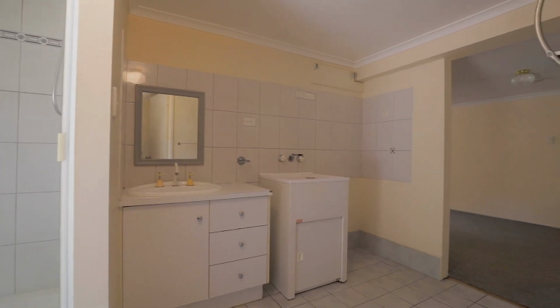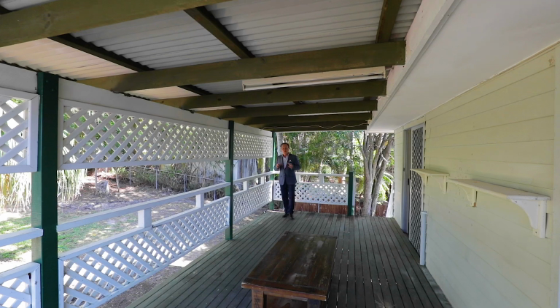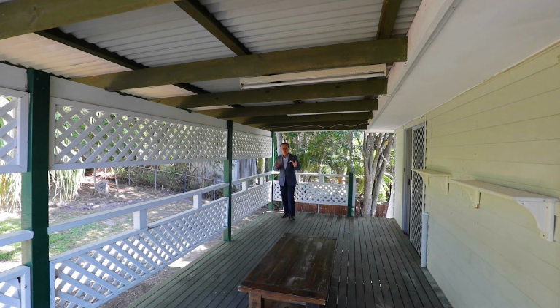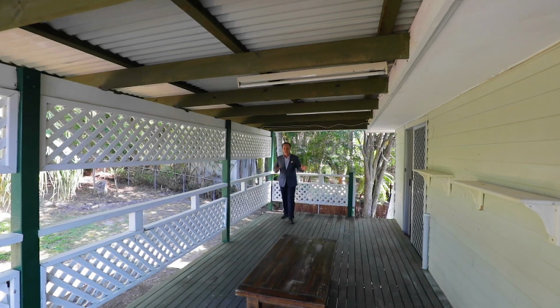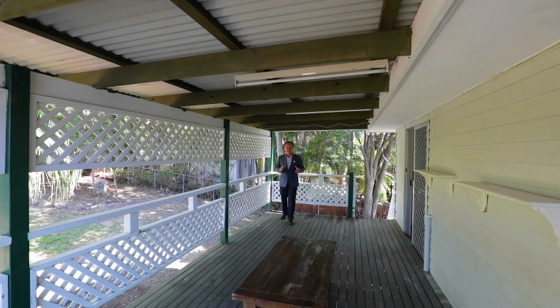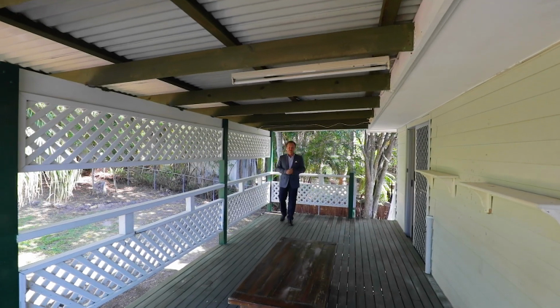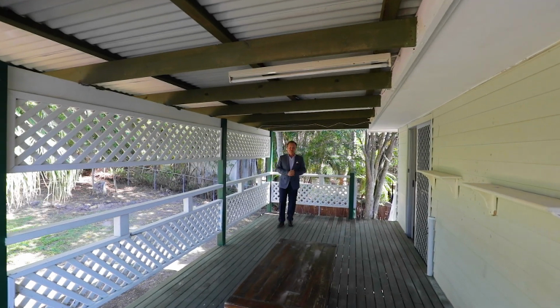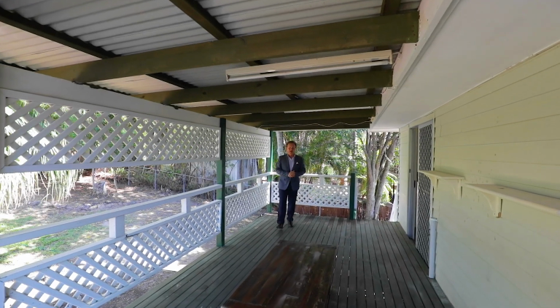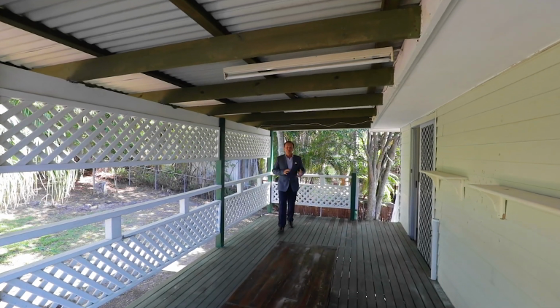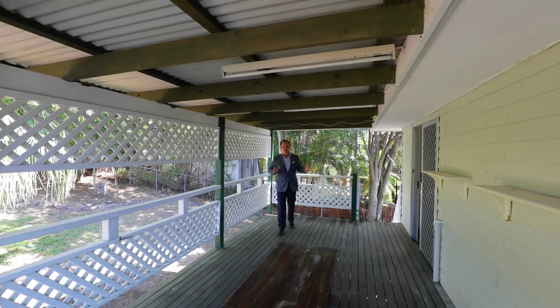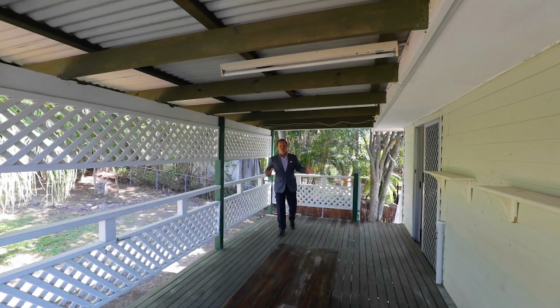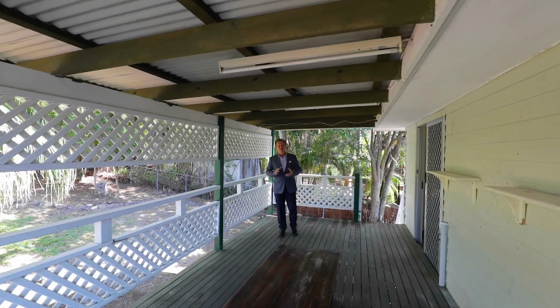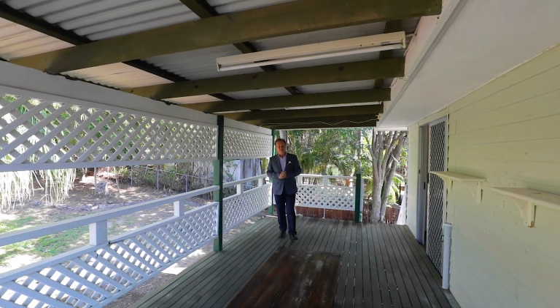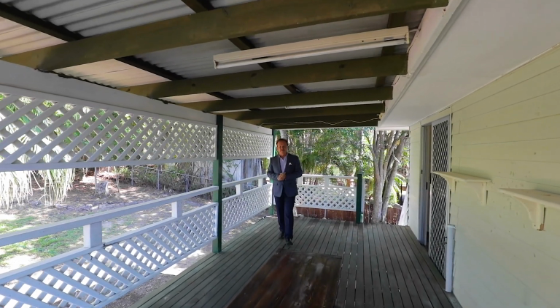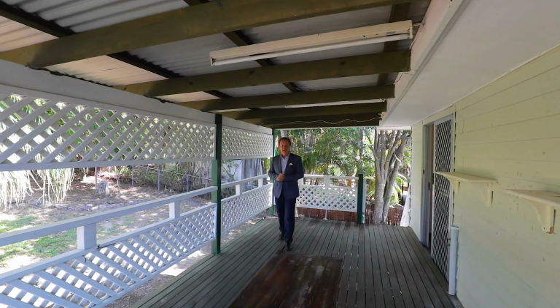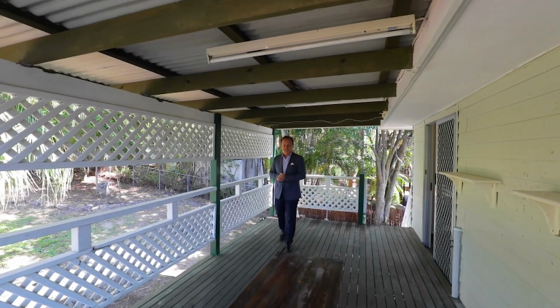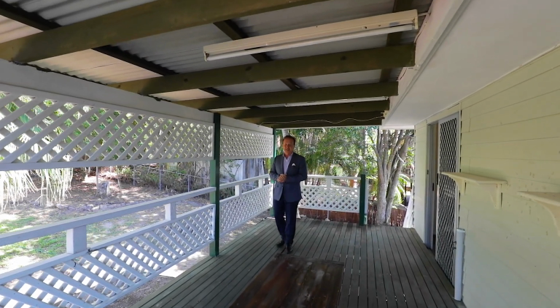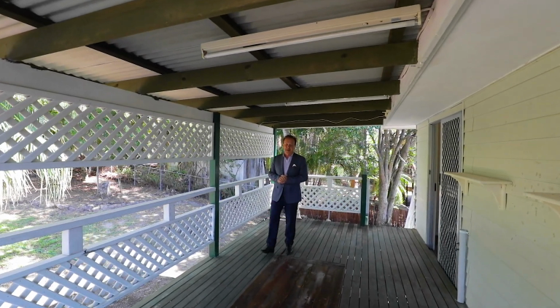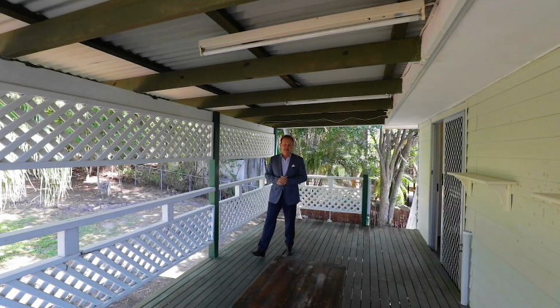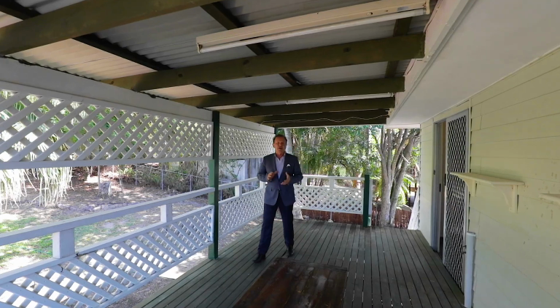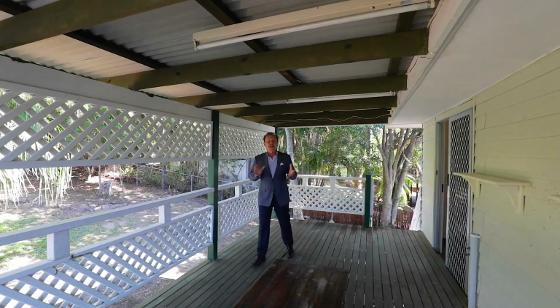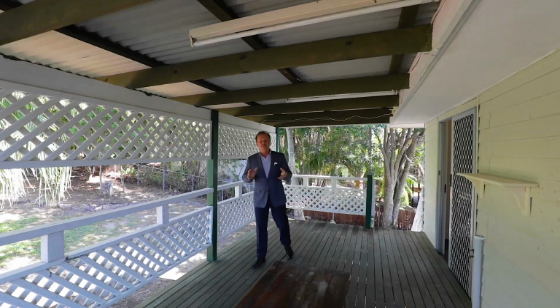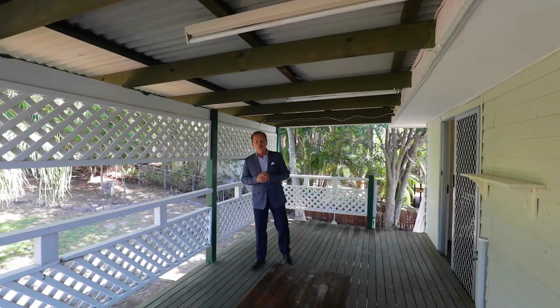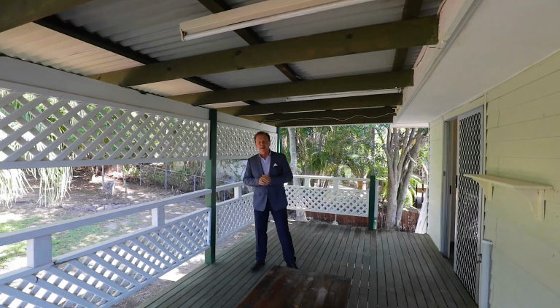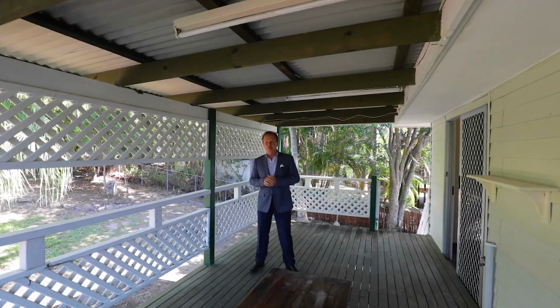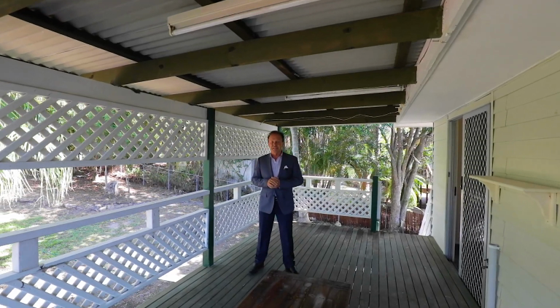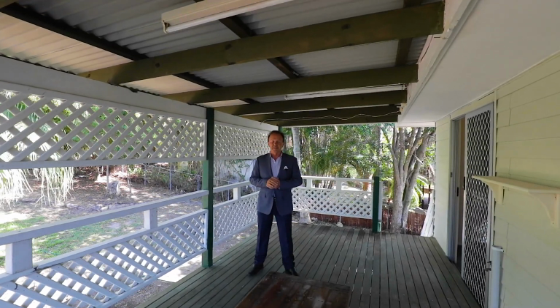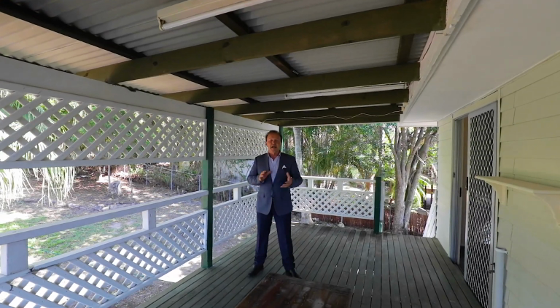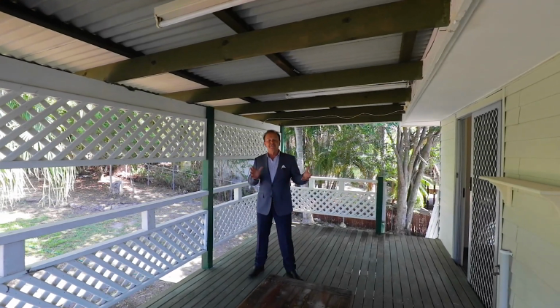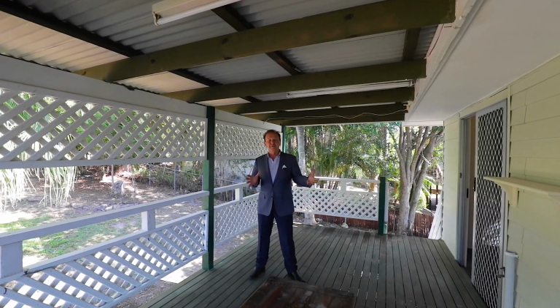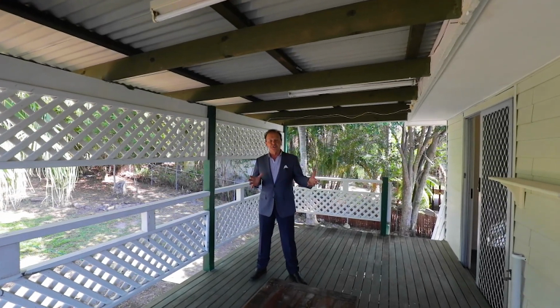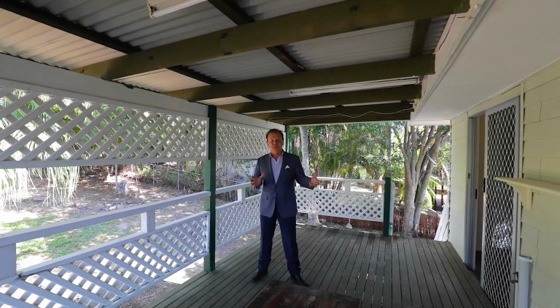With all that living area inside, the bonus is this extra large deck at the back, capturing the cool bay breezes. Elevated position.